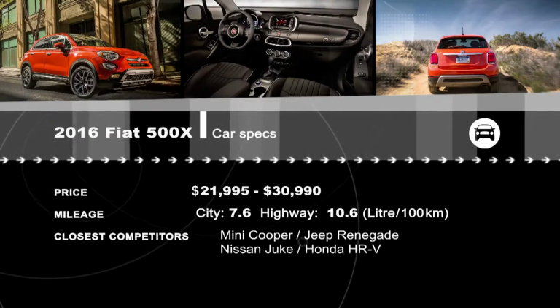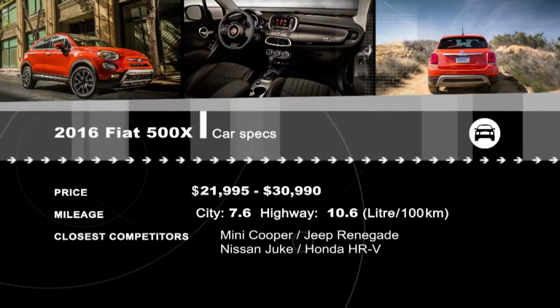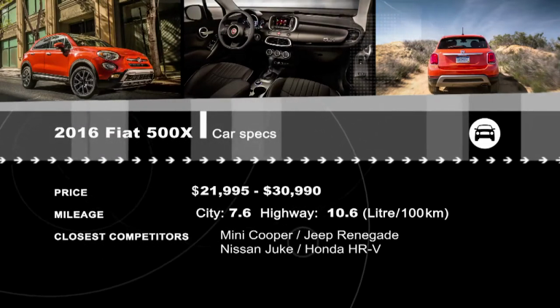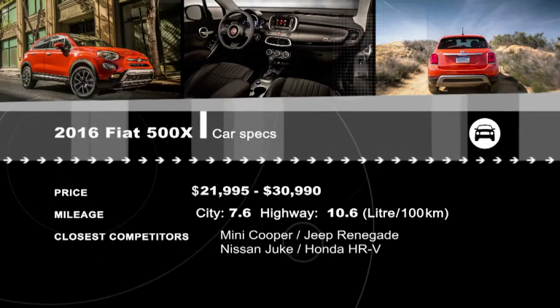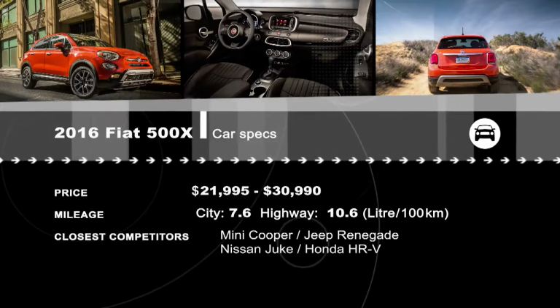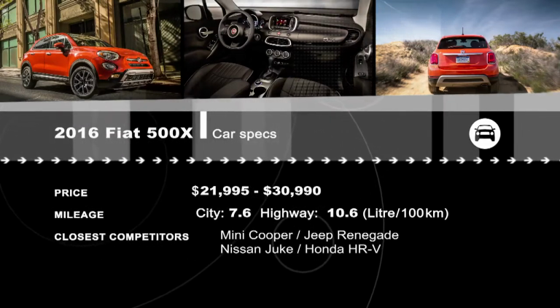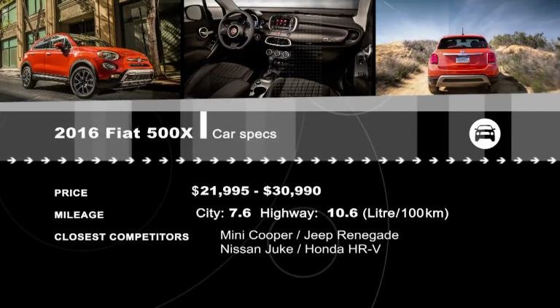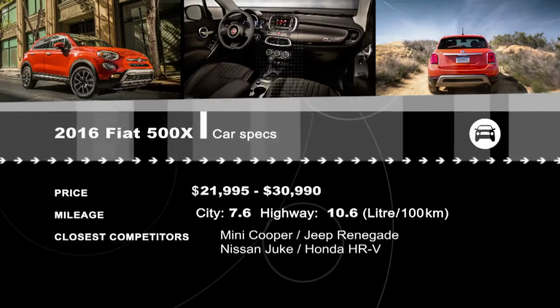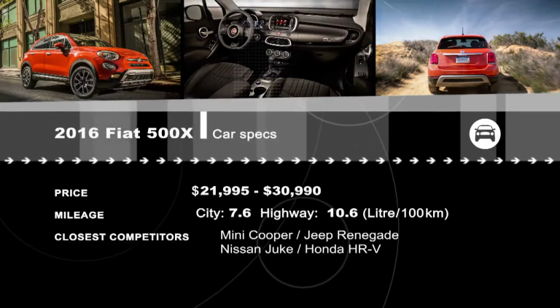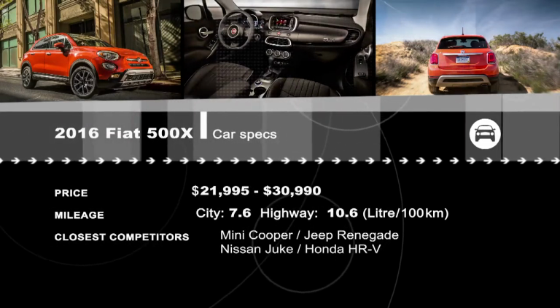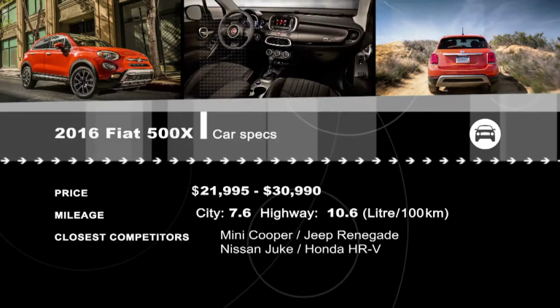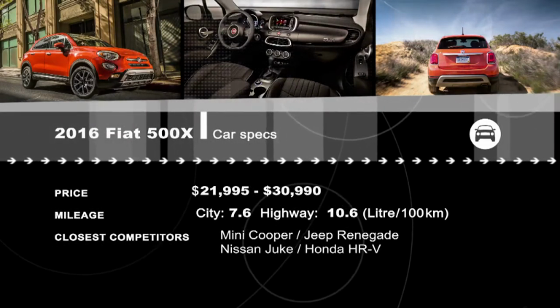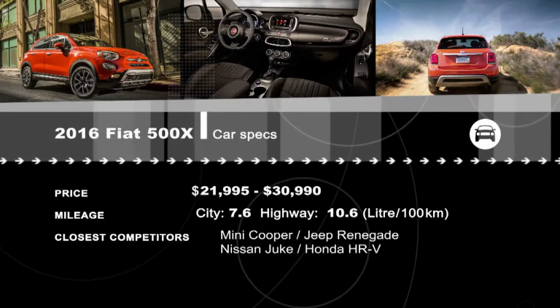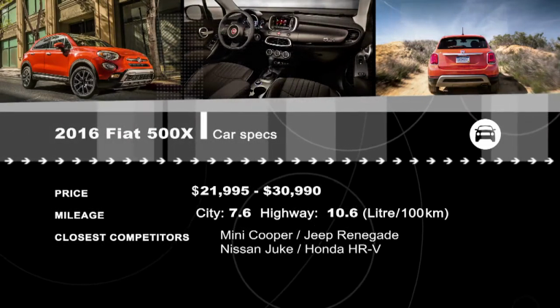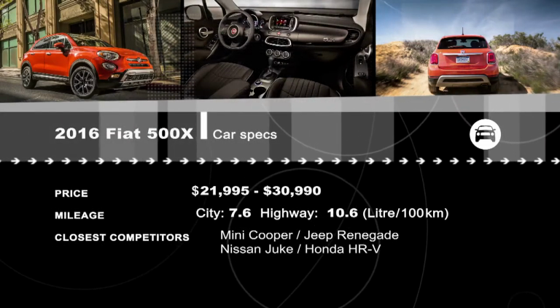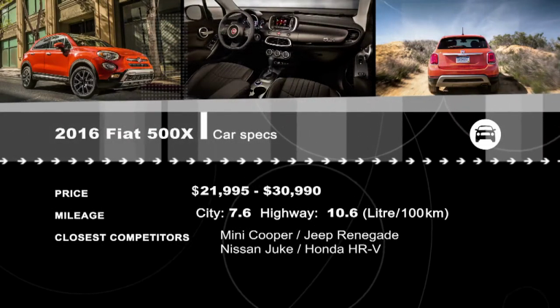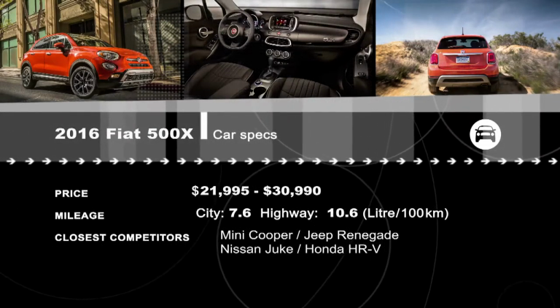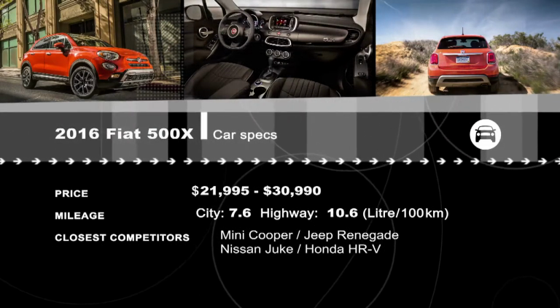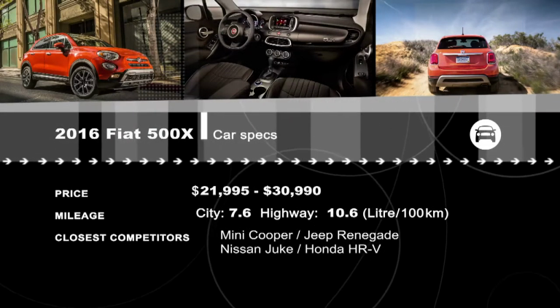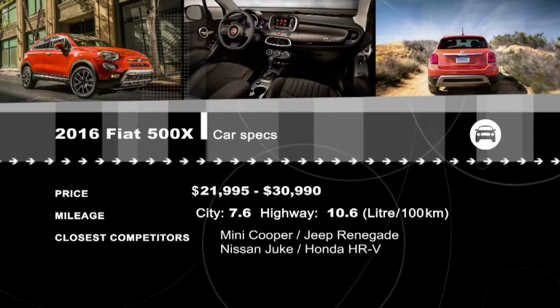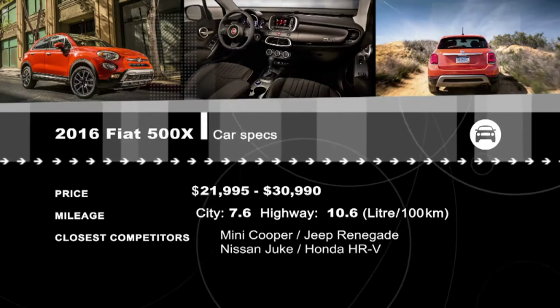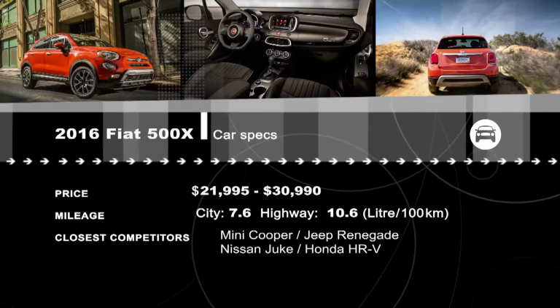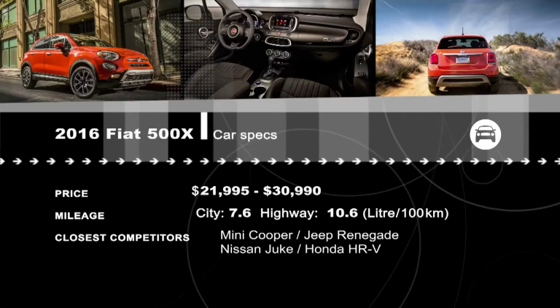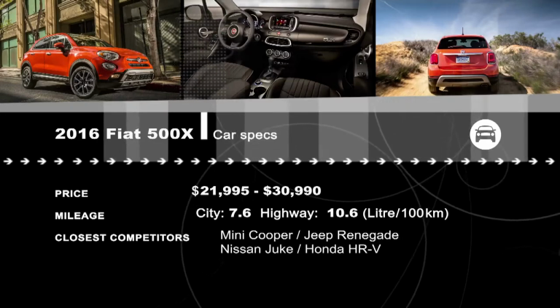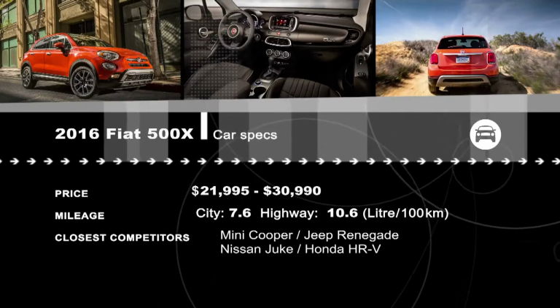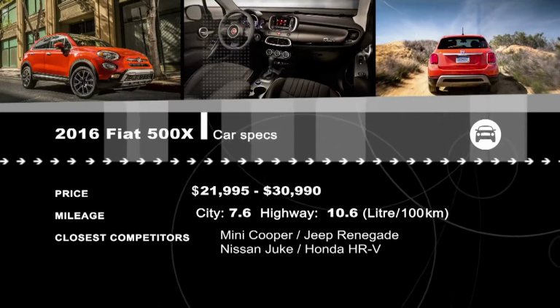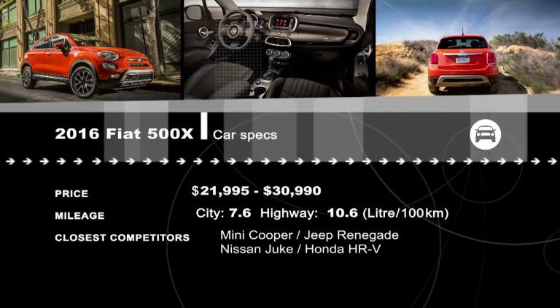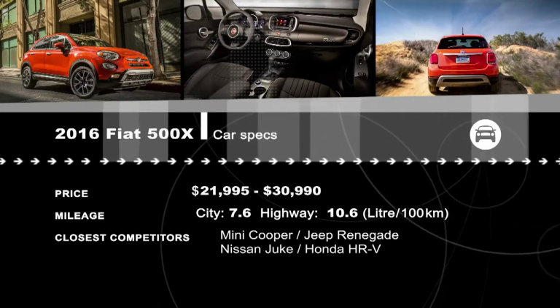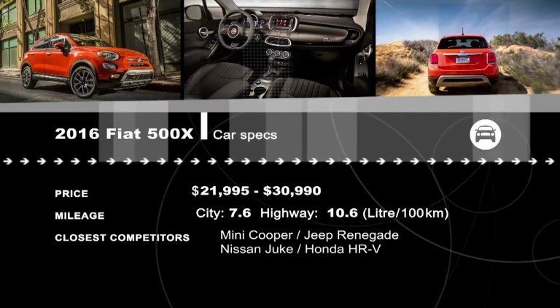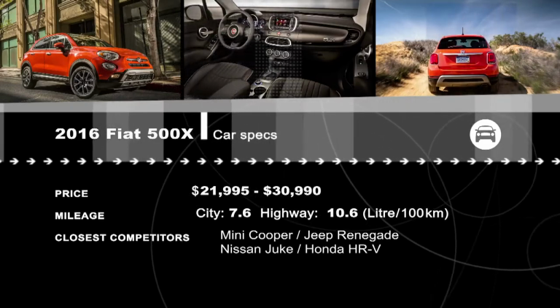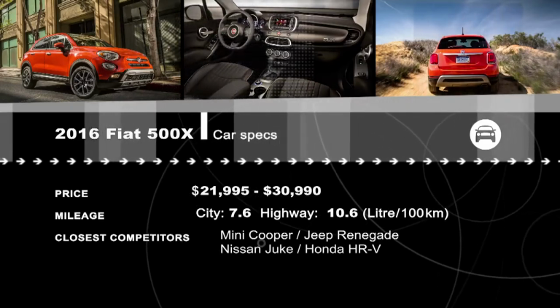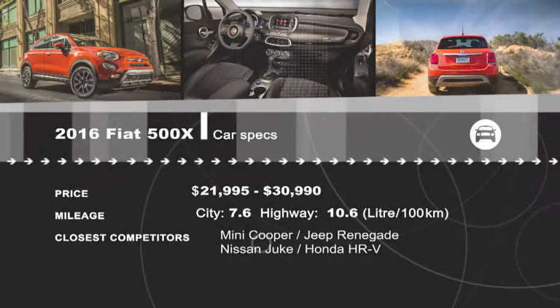Looking for a small car? All the reviews are available on our website at drivingtelevision.com.